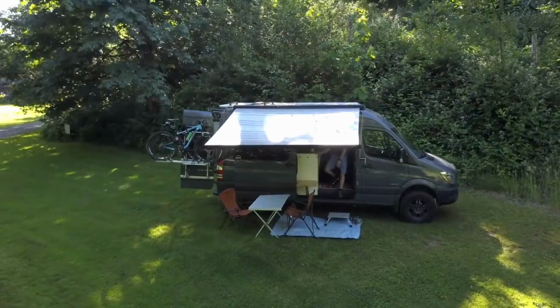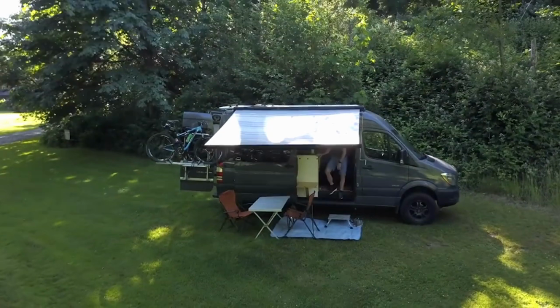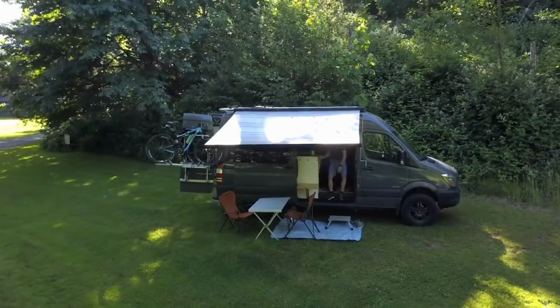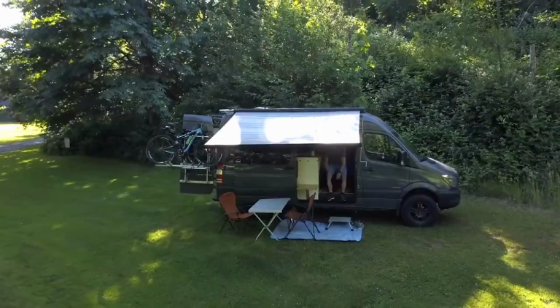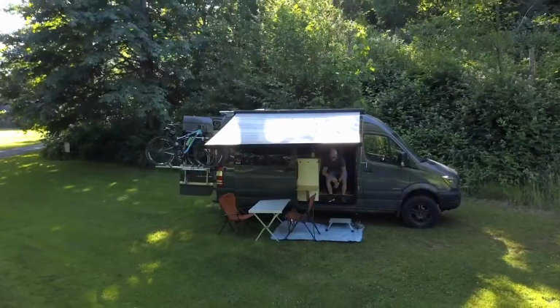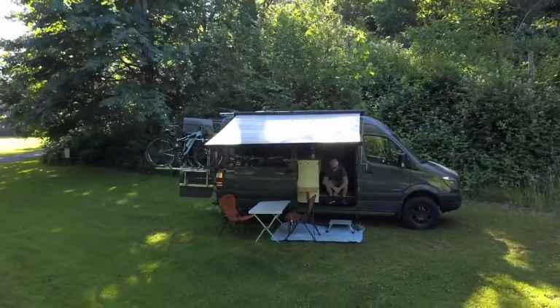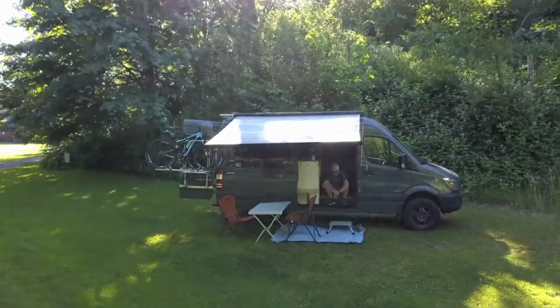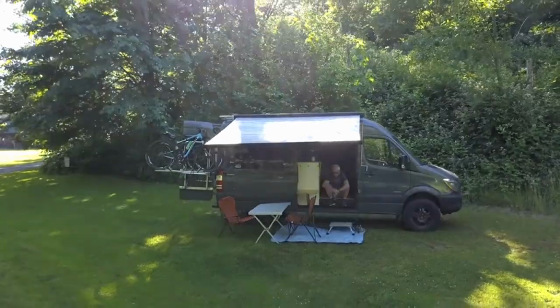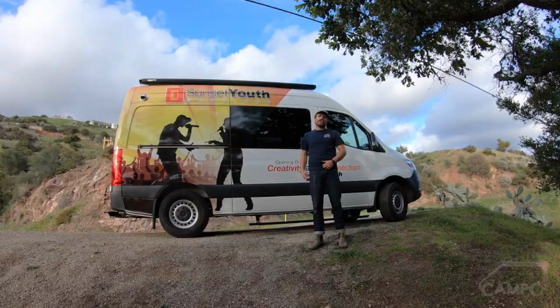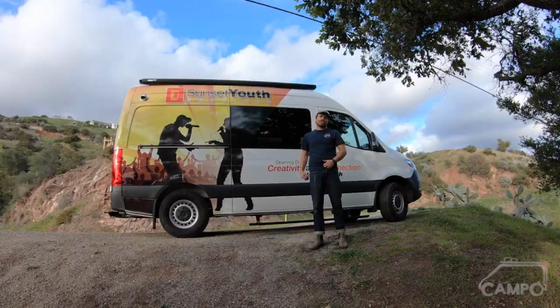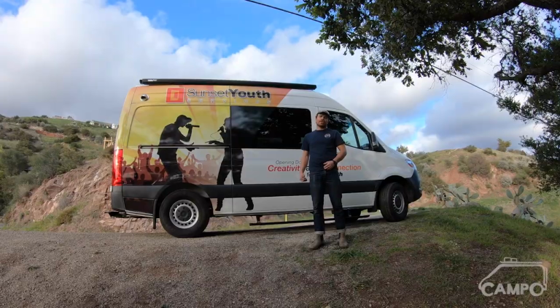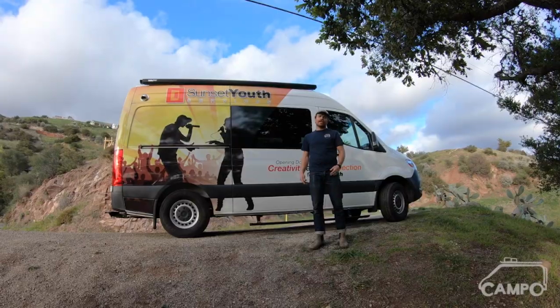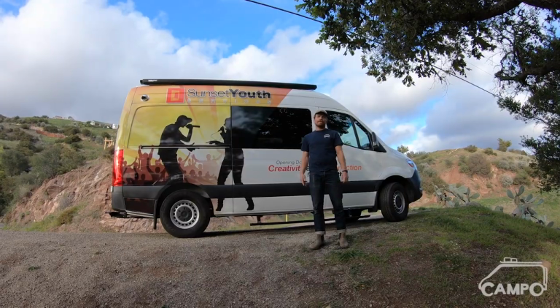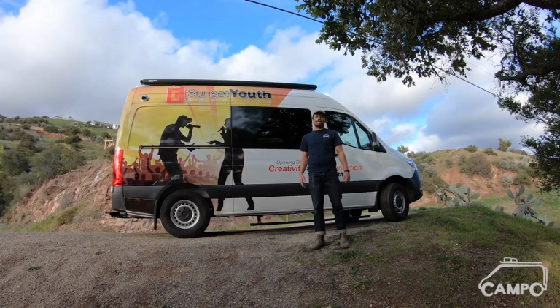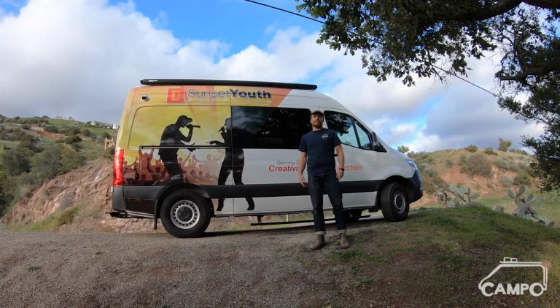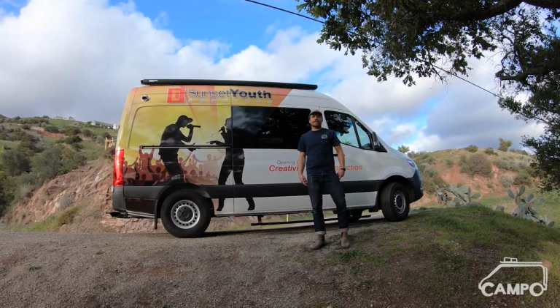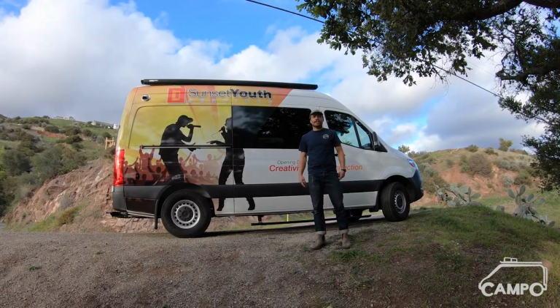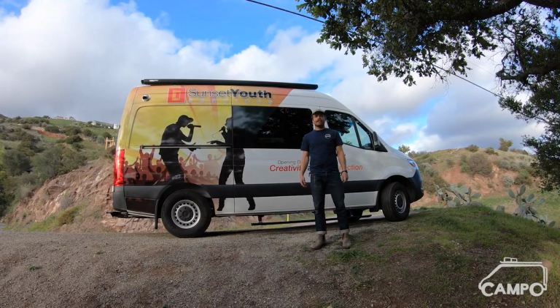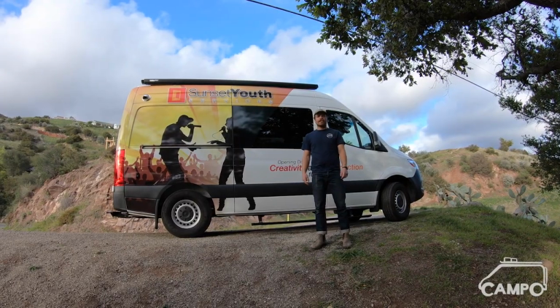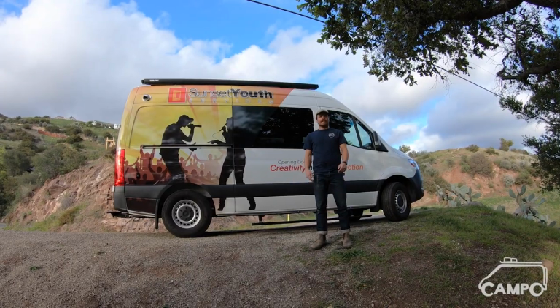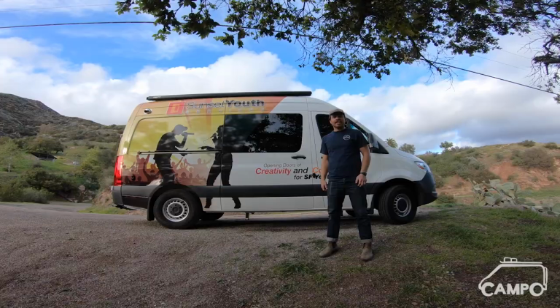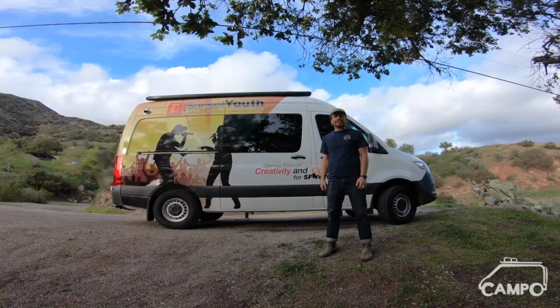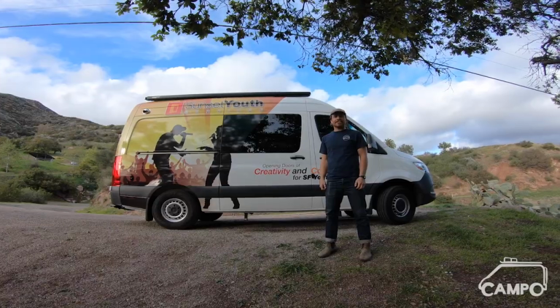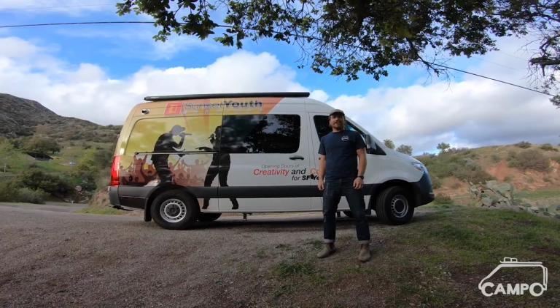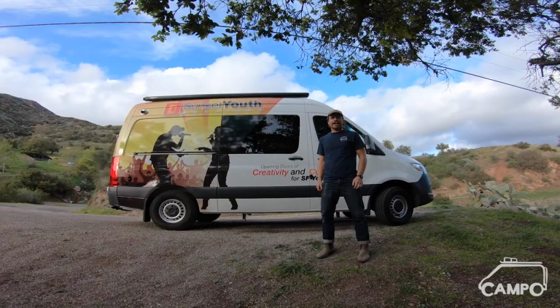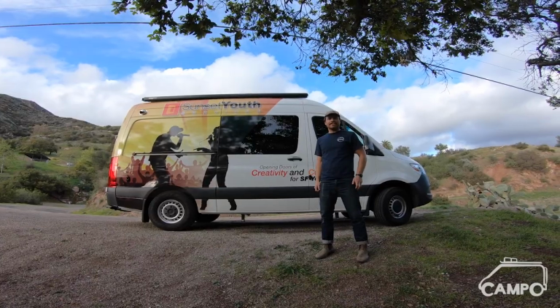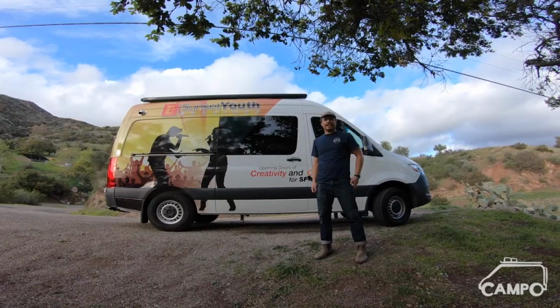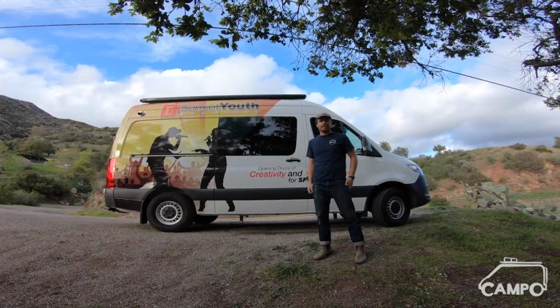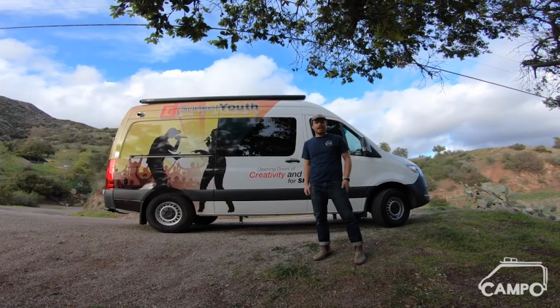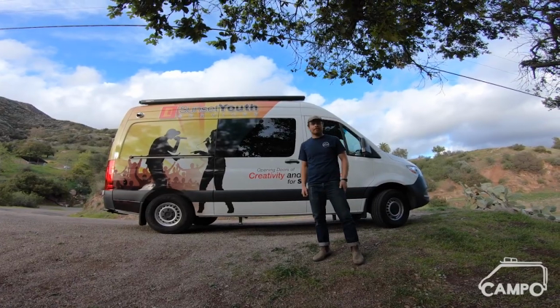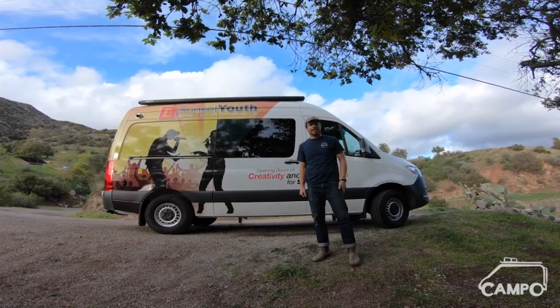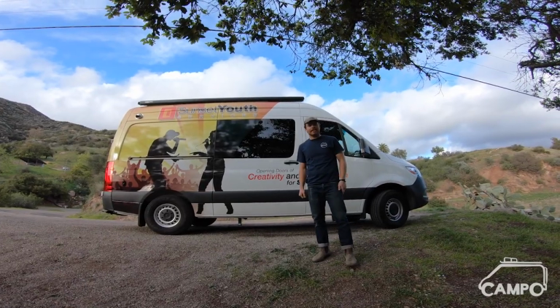All right, we're just gonna do it. Let's just roll it. Yeah, just roll it, man. I'm rolling. How's it going? Isaiah here with Campo Vans.